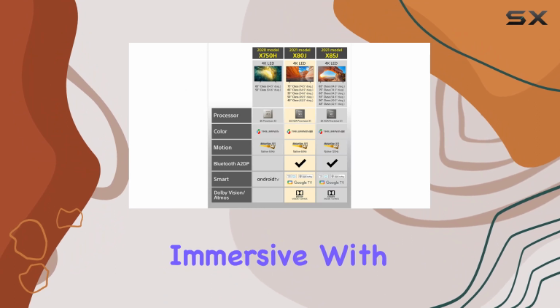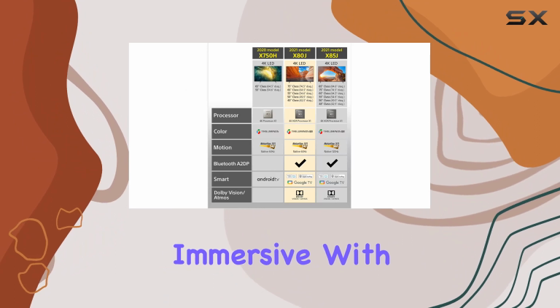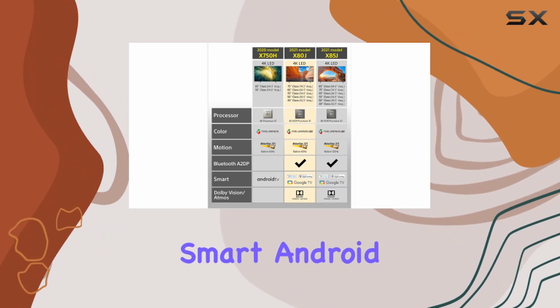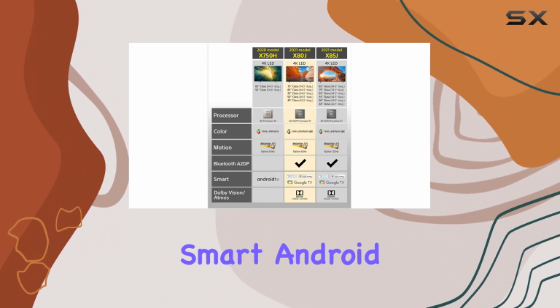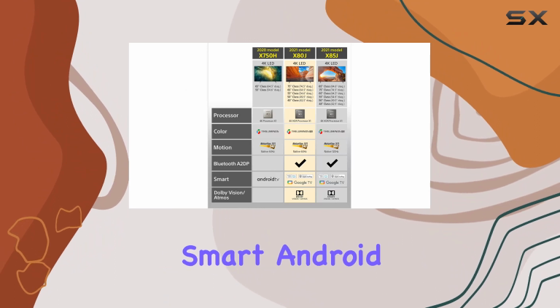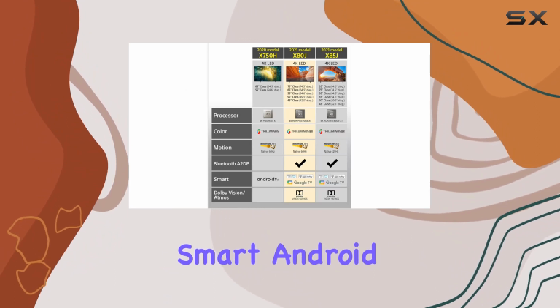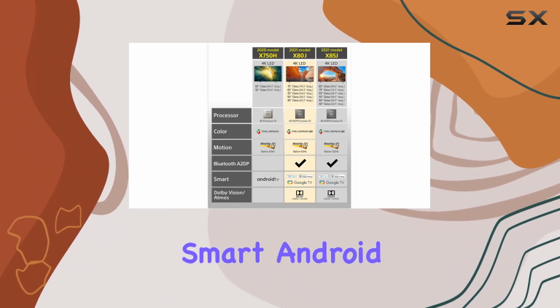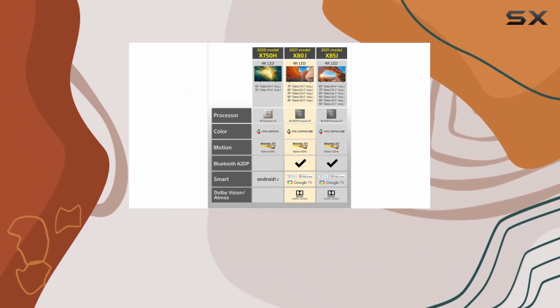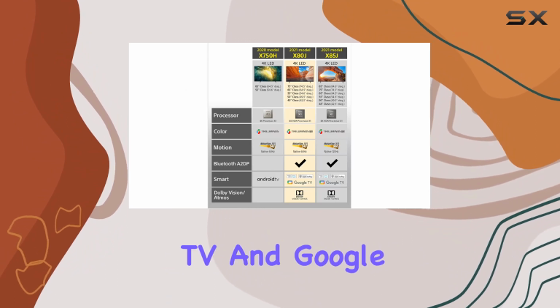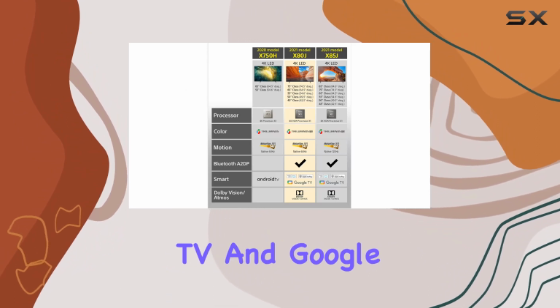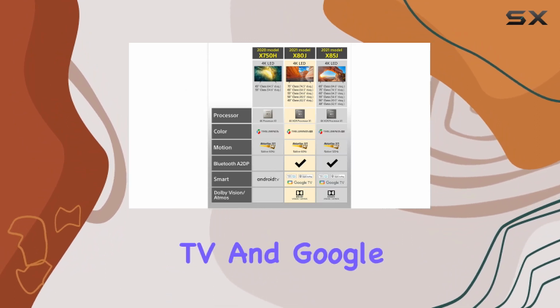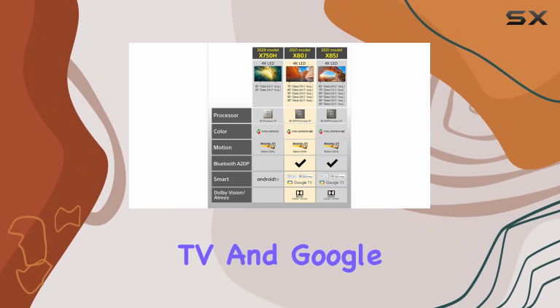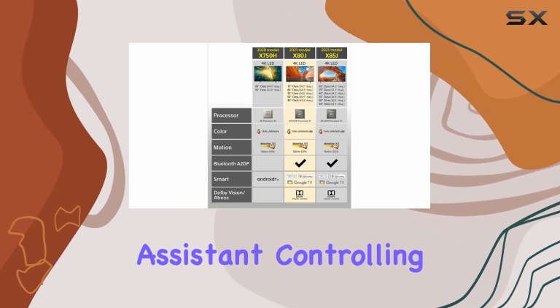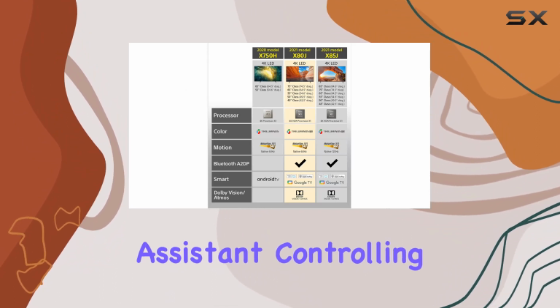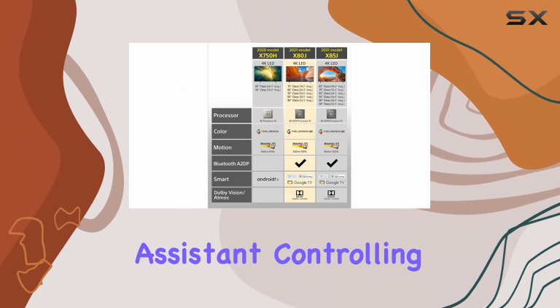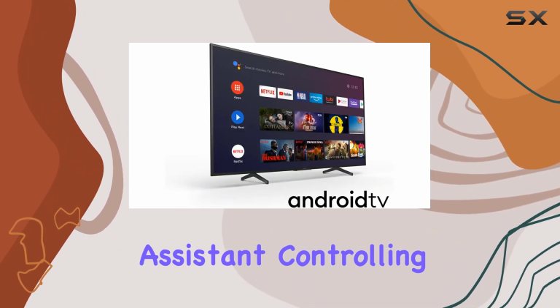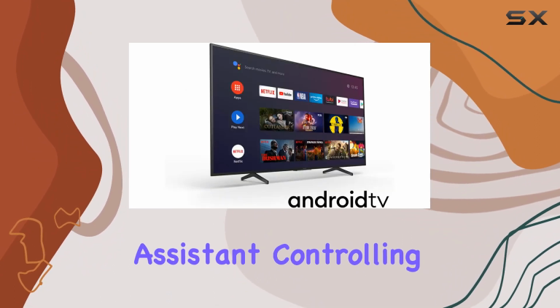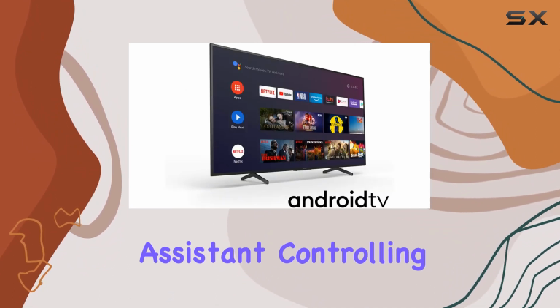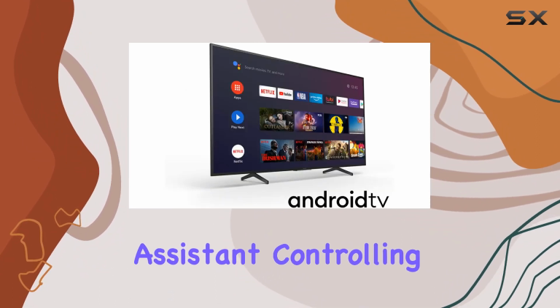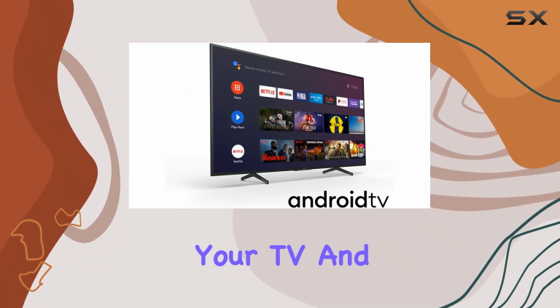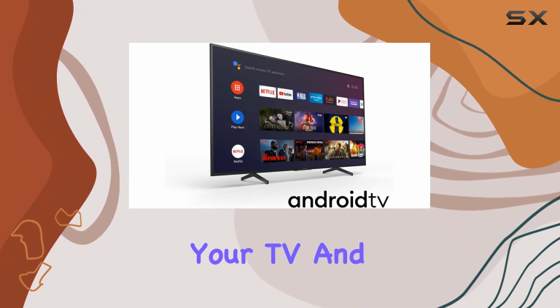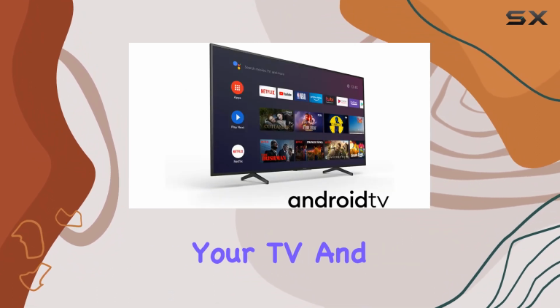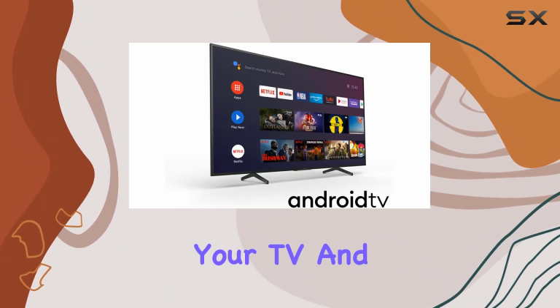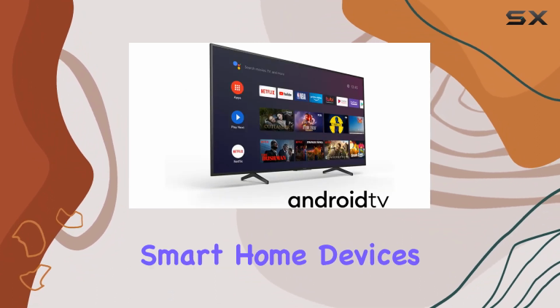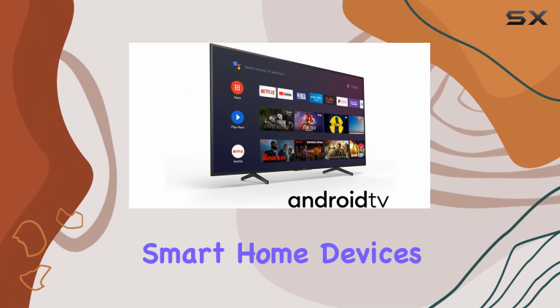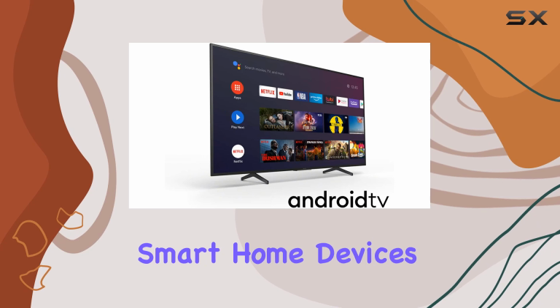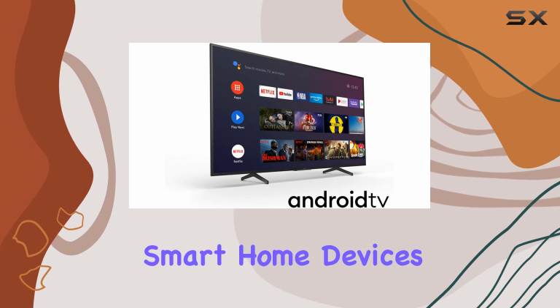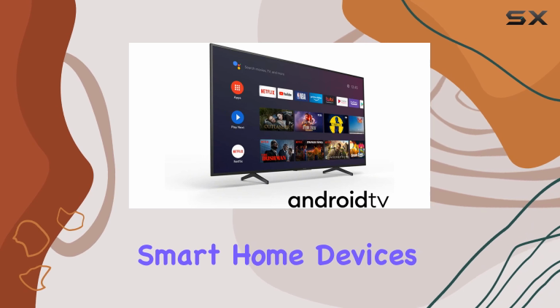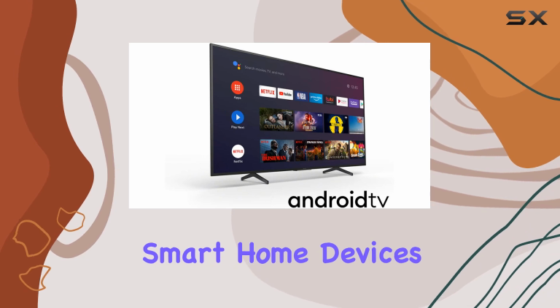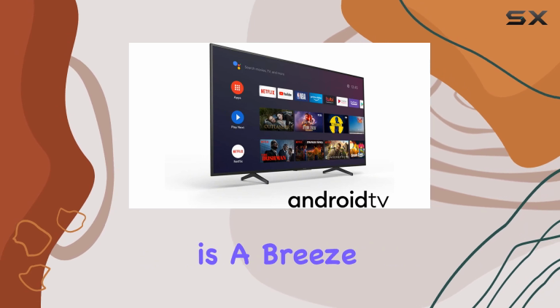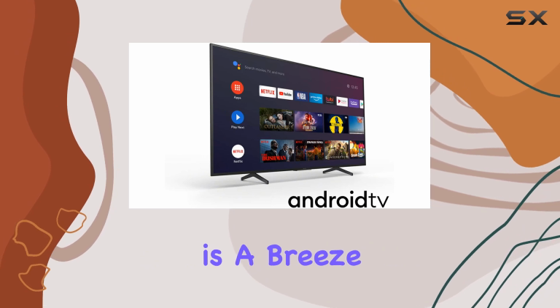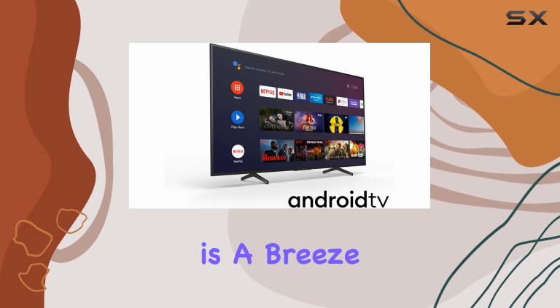With smart Android TV and Google Assistant, controlling your TV and smart home devices is a breeze.